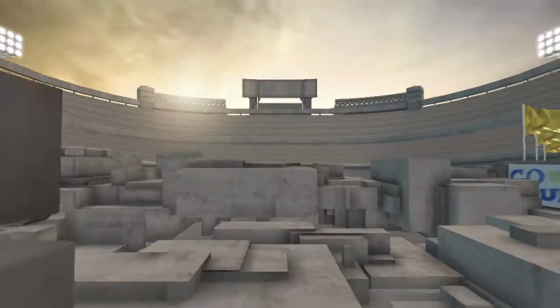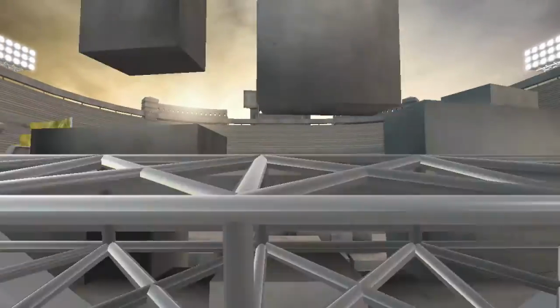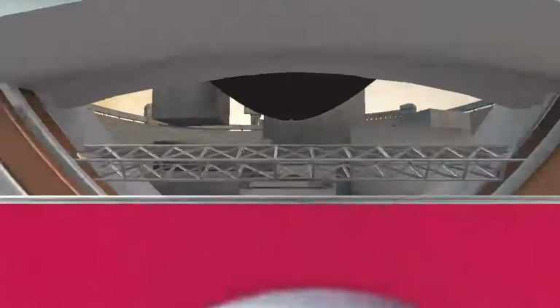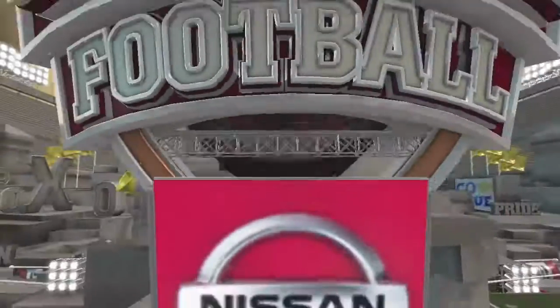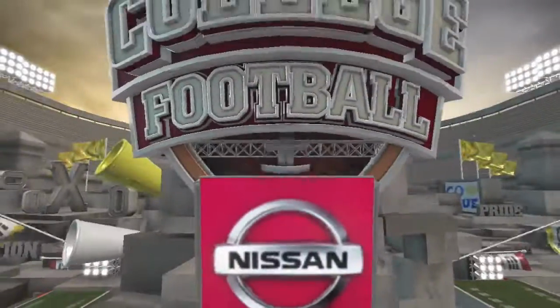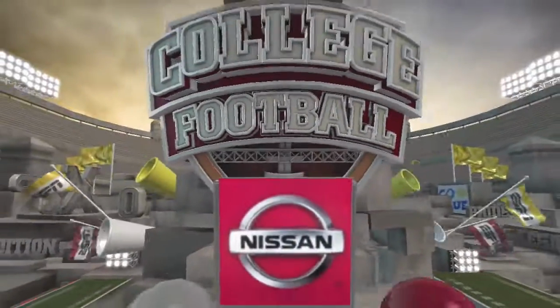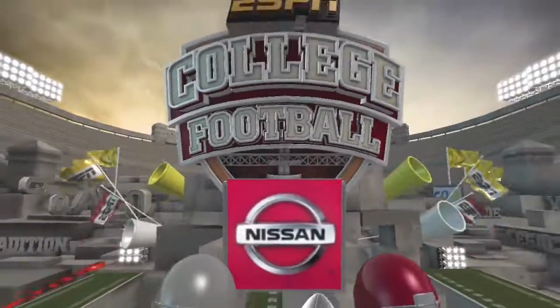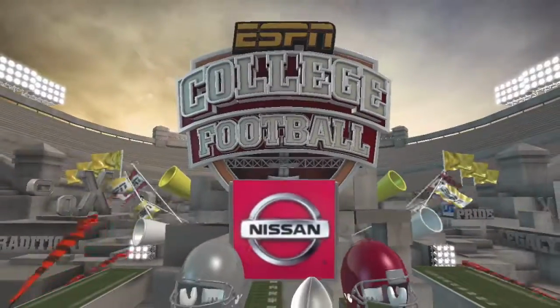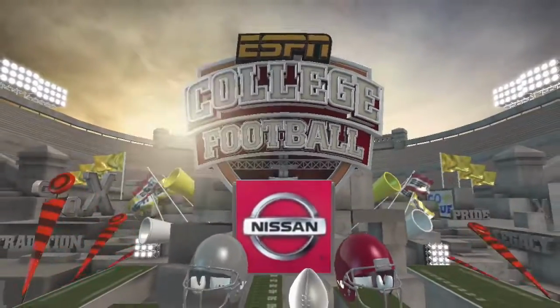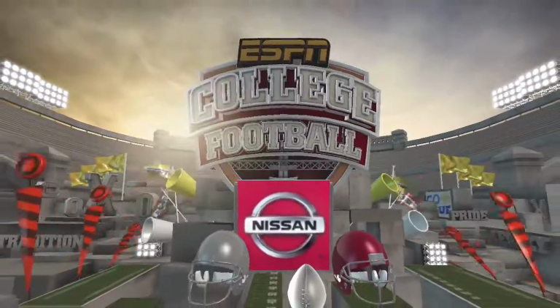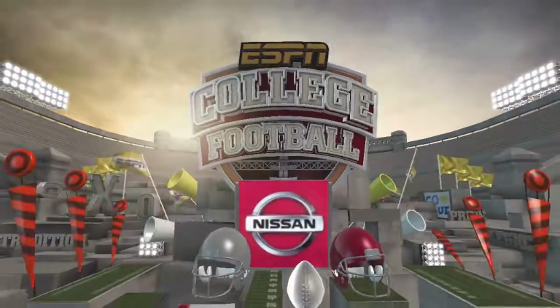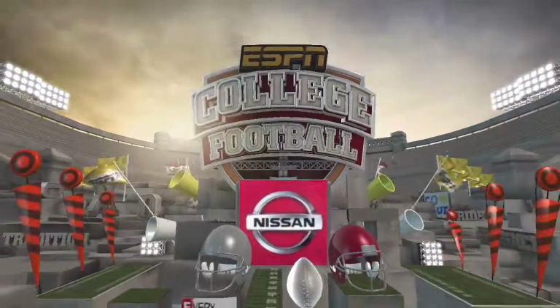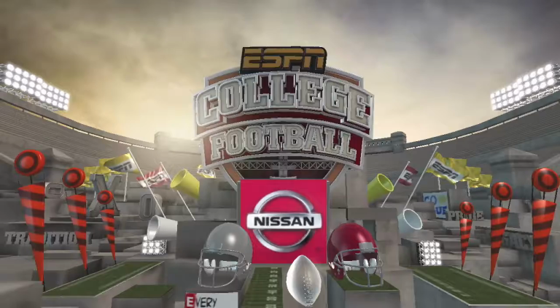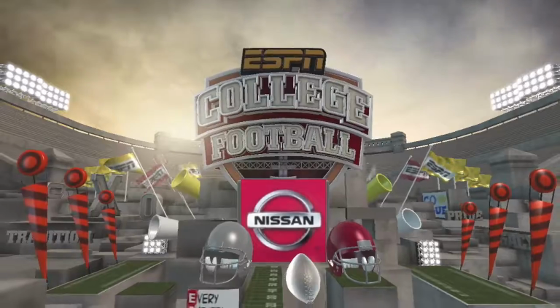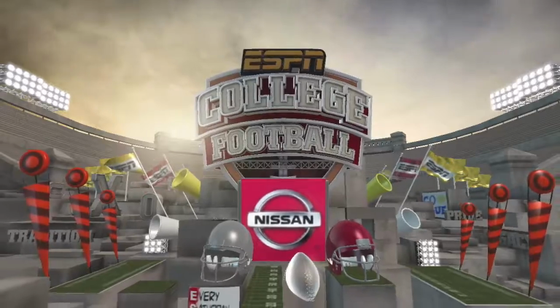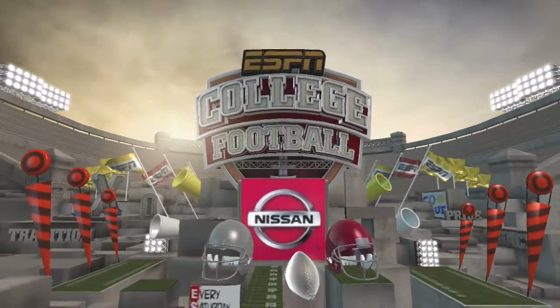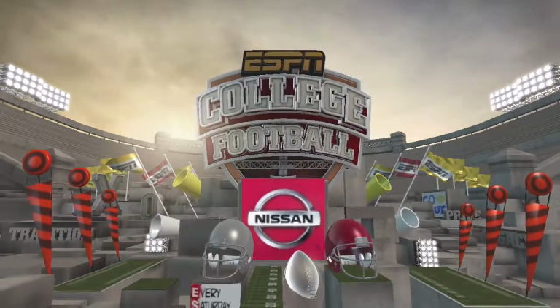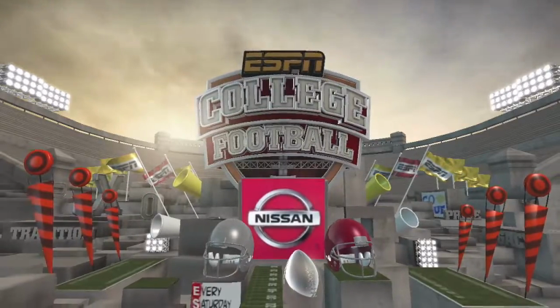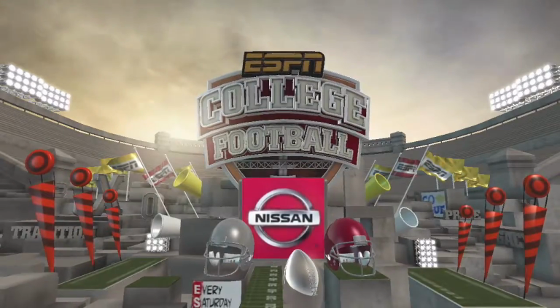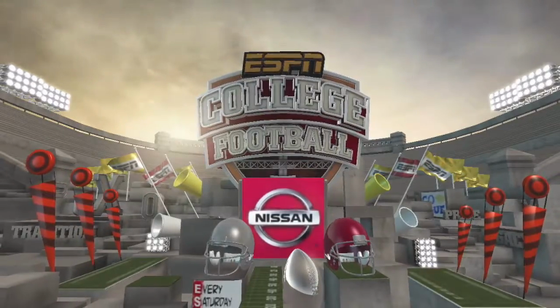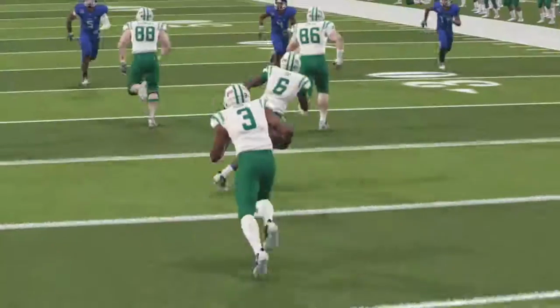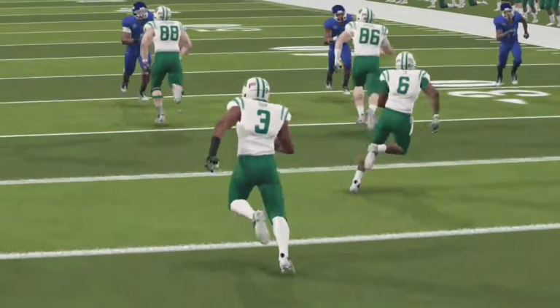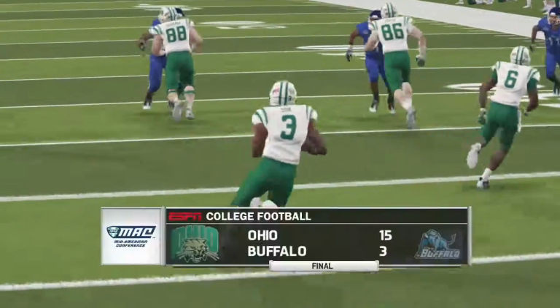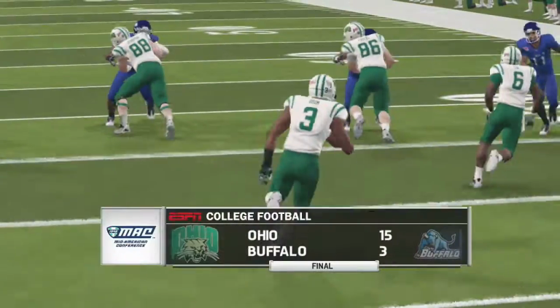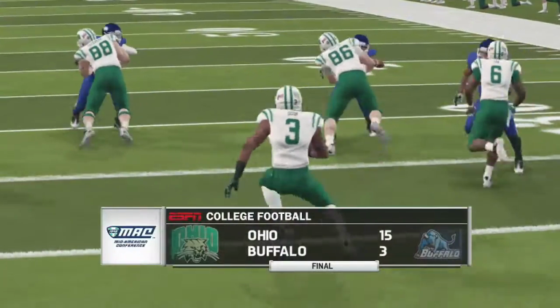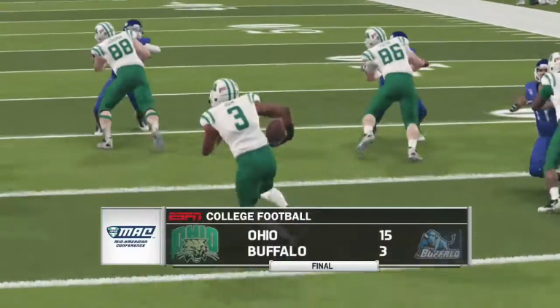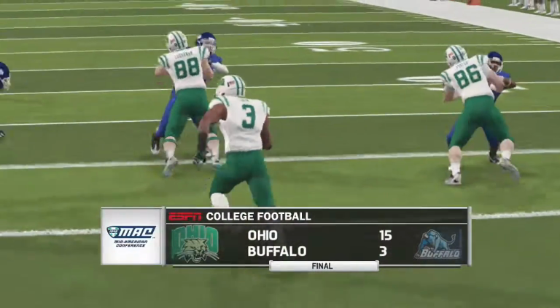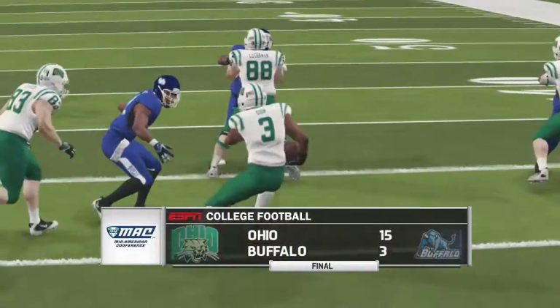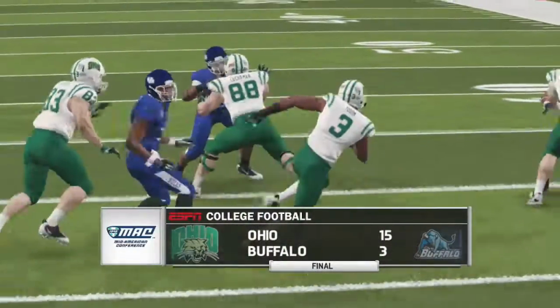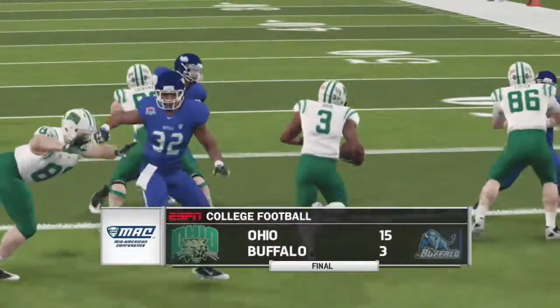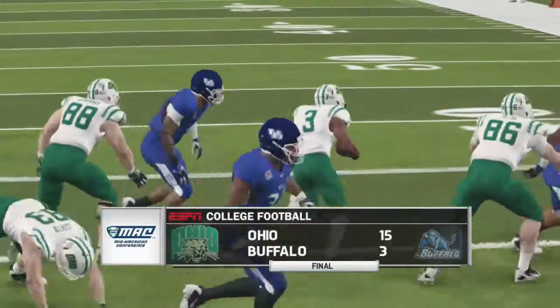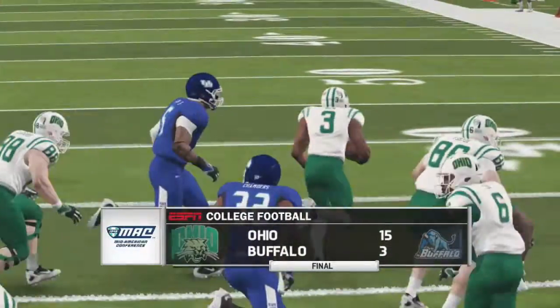So that wraps things up for us for EA Sports and Kirk Herbstreit. I'm Brad Nessler saying thanks, and we'll see you next time.